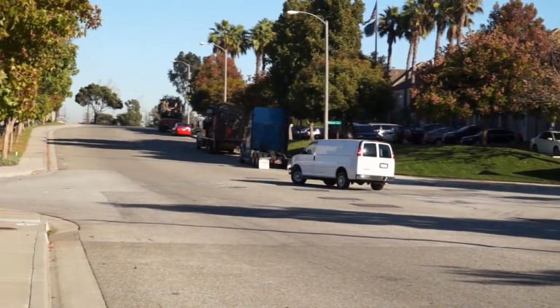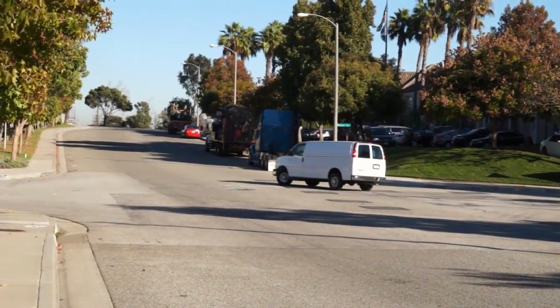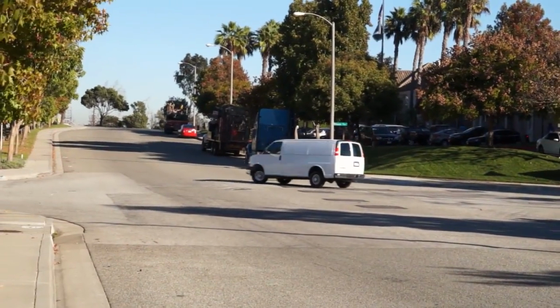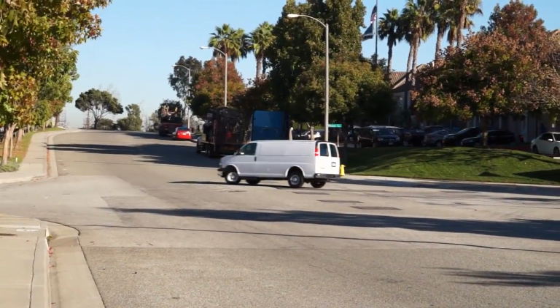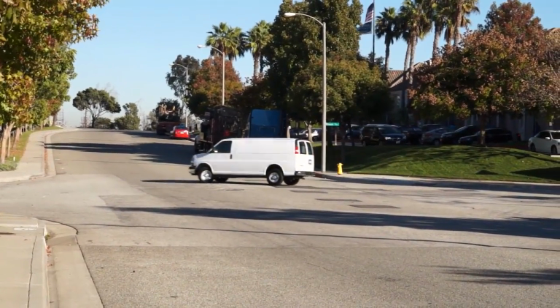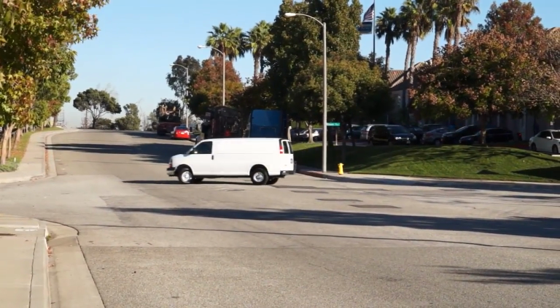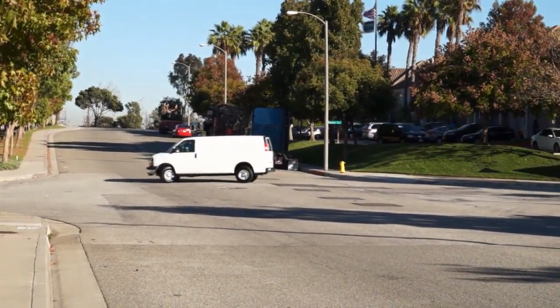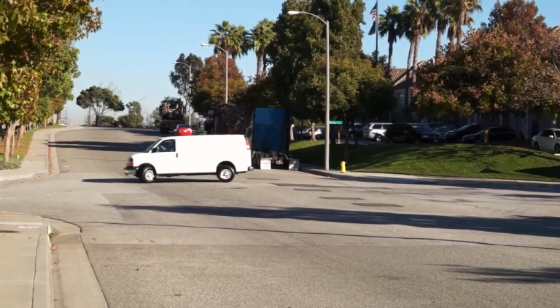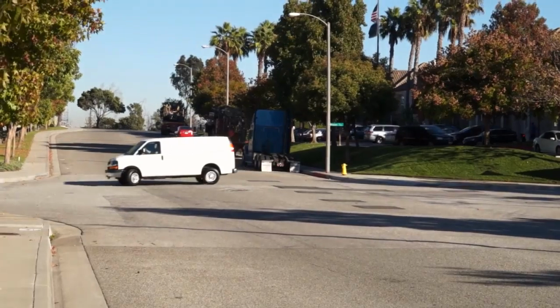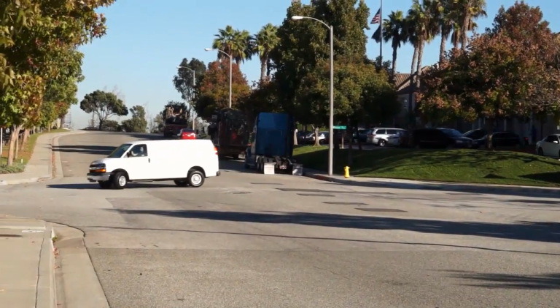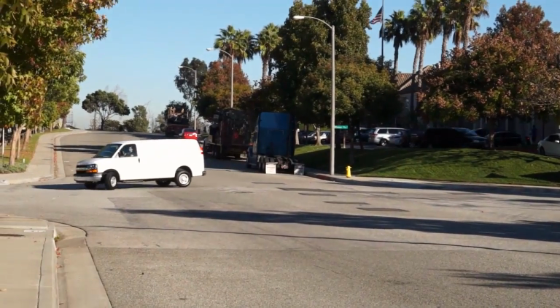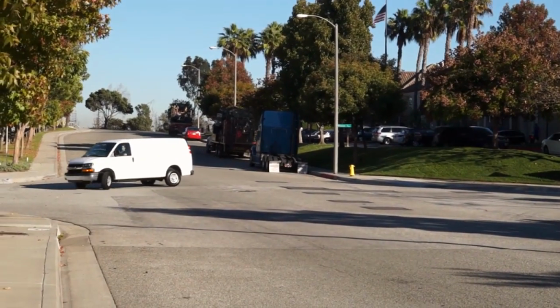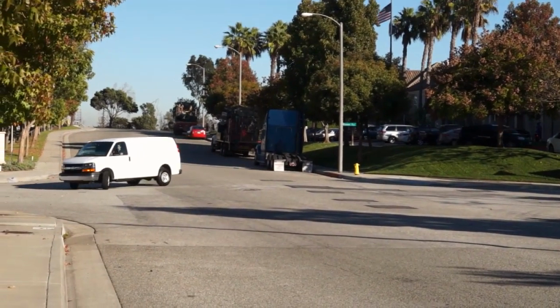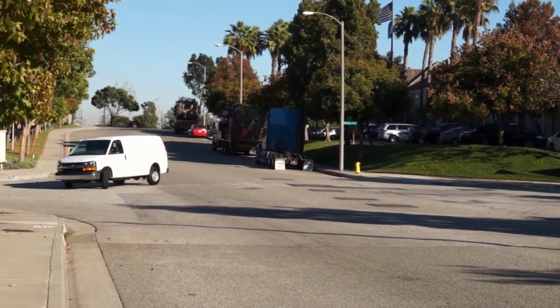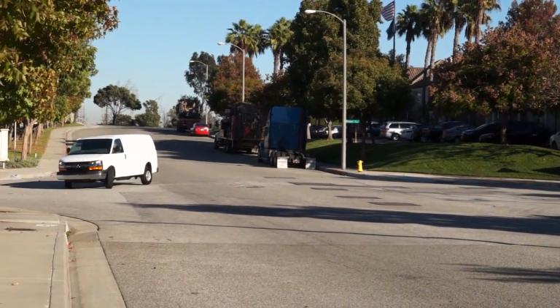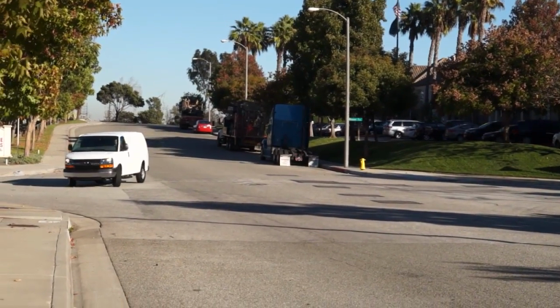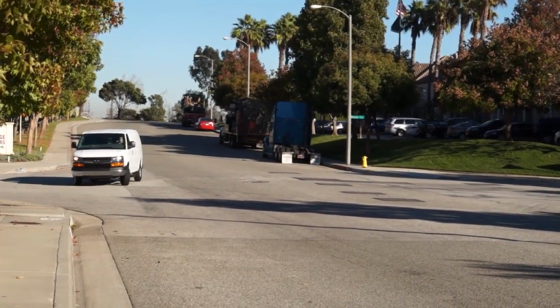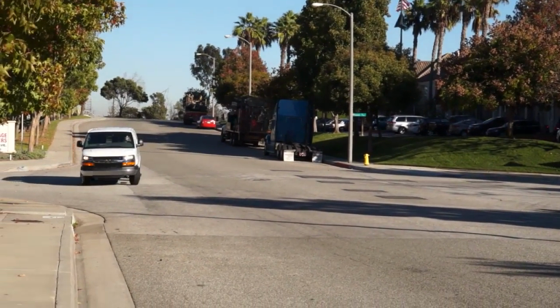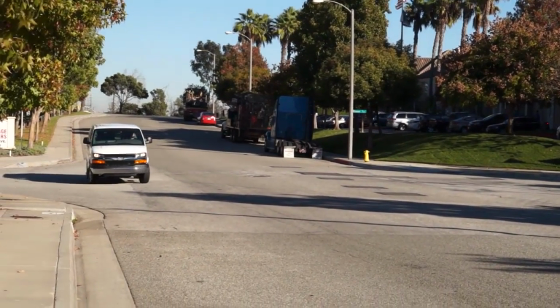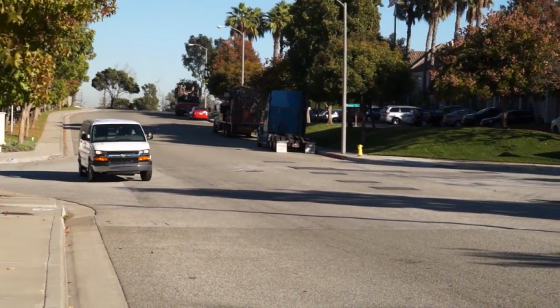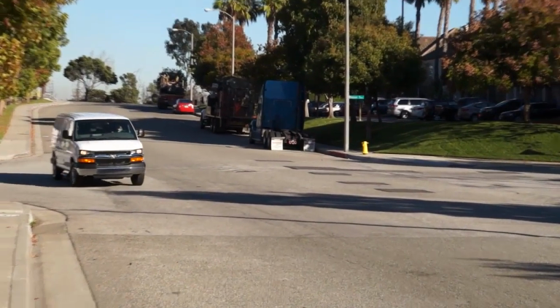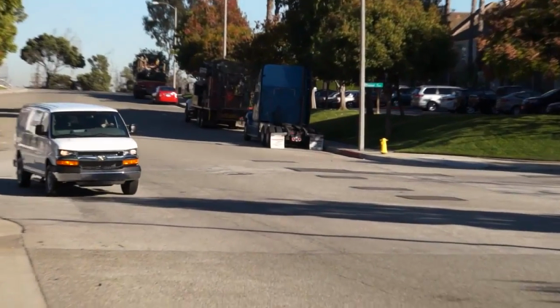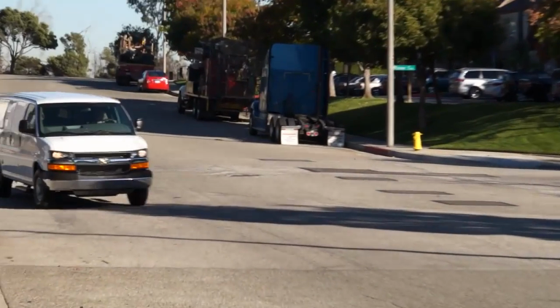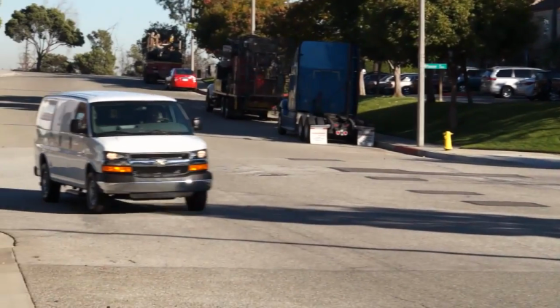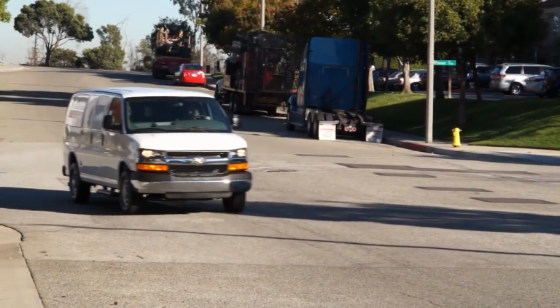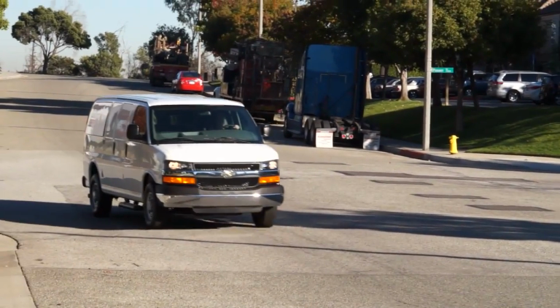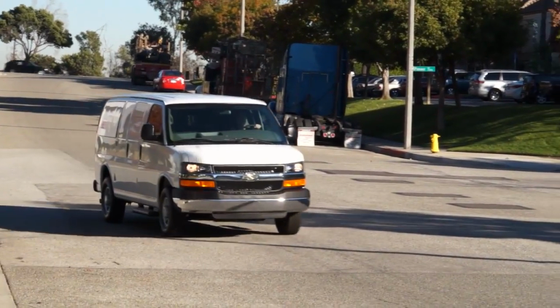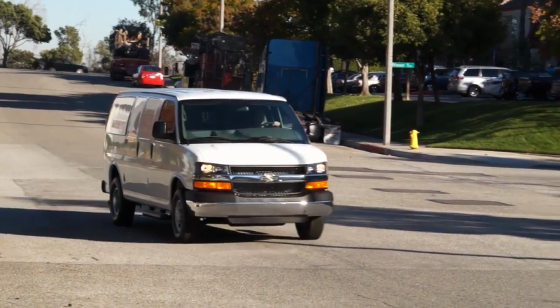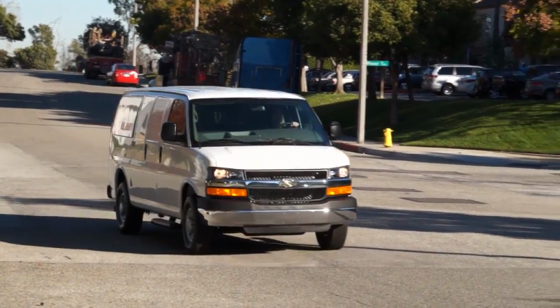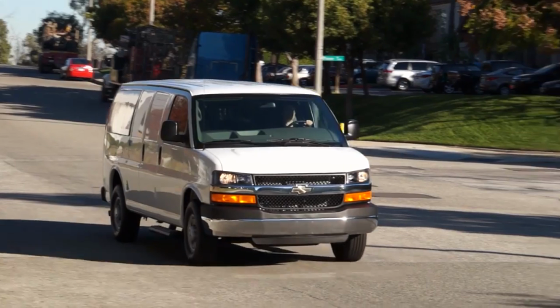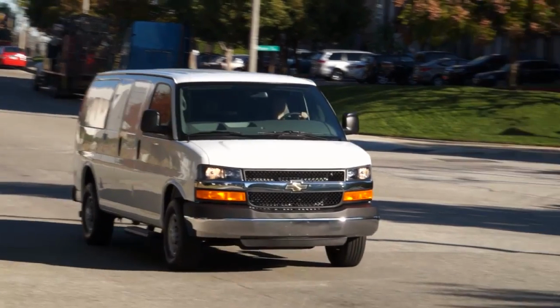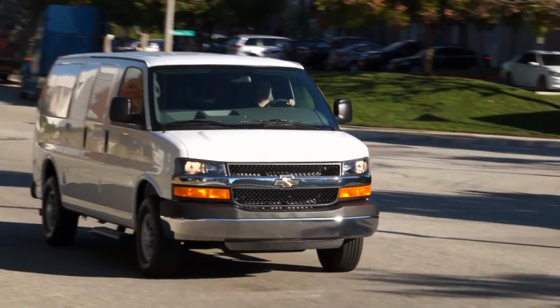On handling, all models are rear-wheel drive, and for this Chevrolet Express, you'll see a turning radius of 49.2 feet.